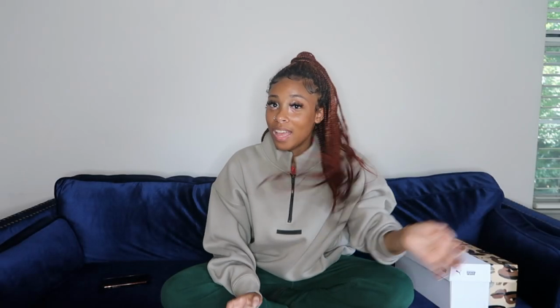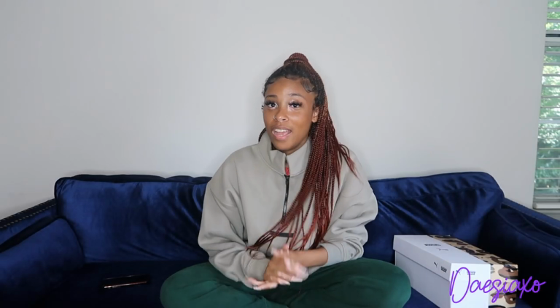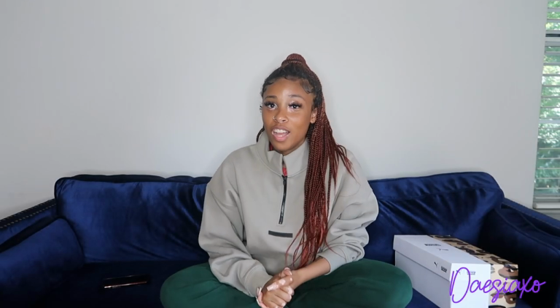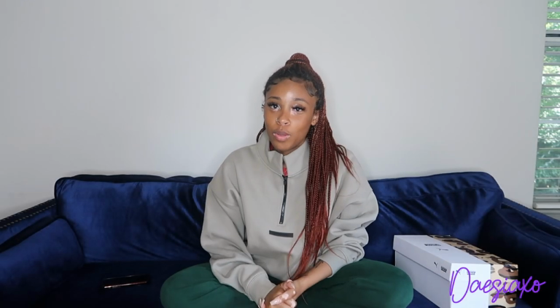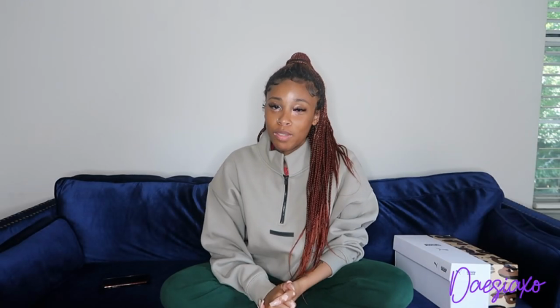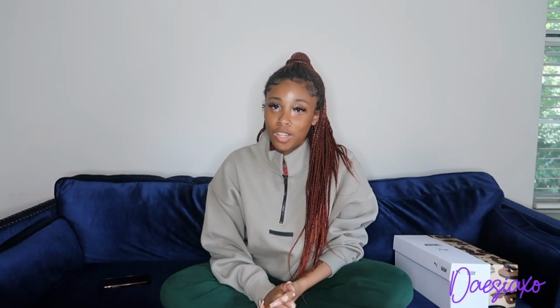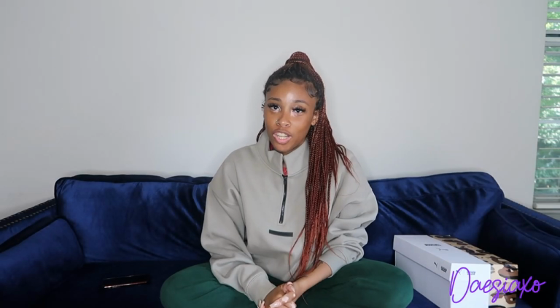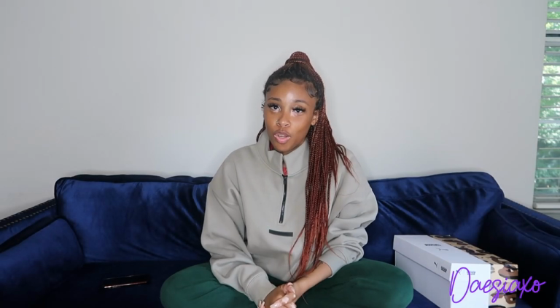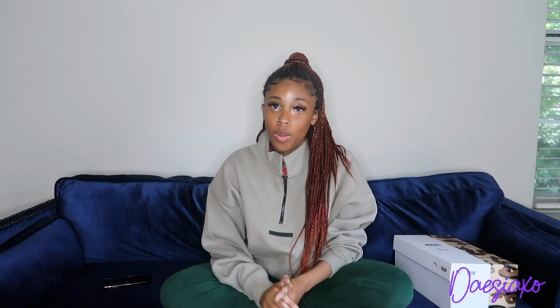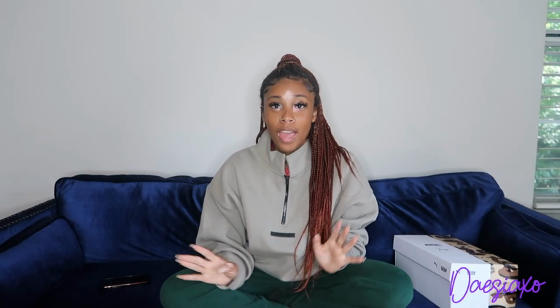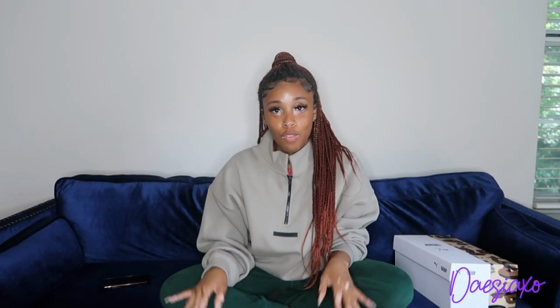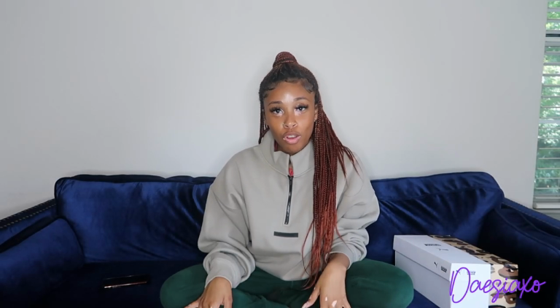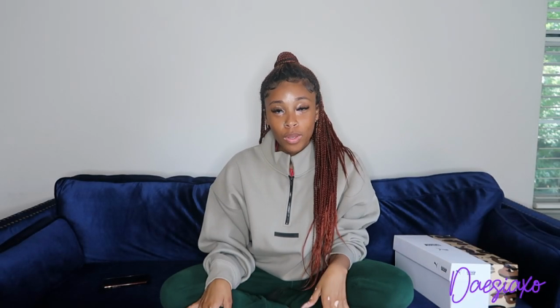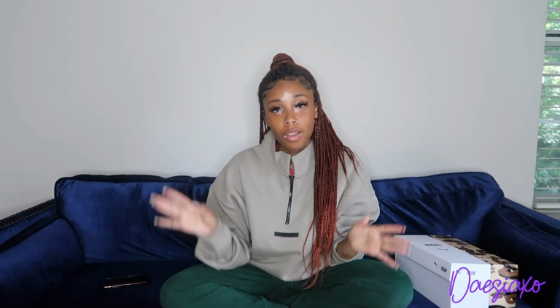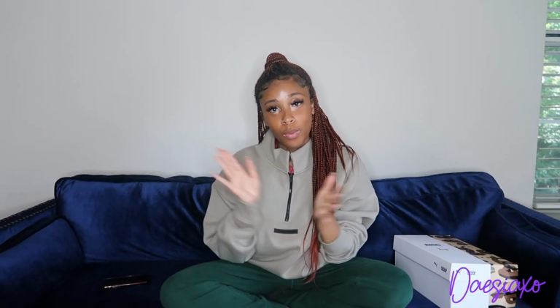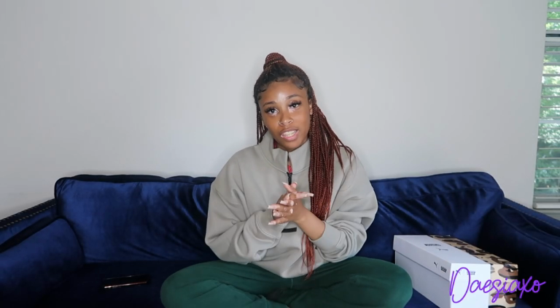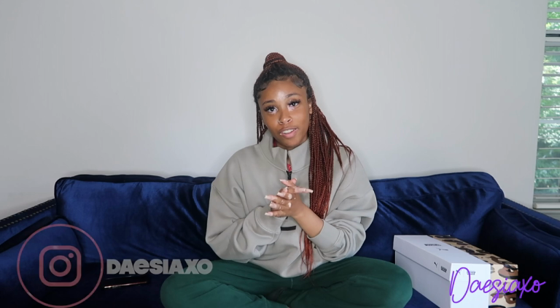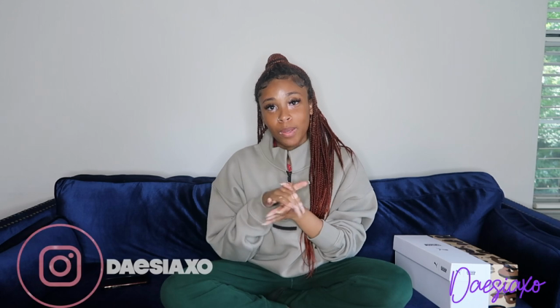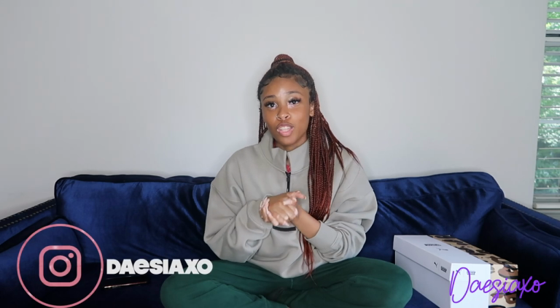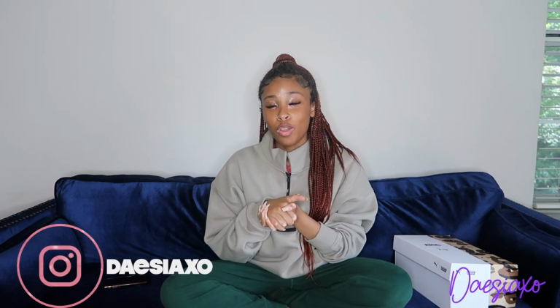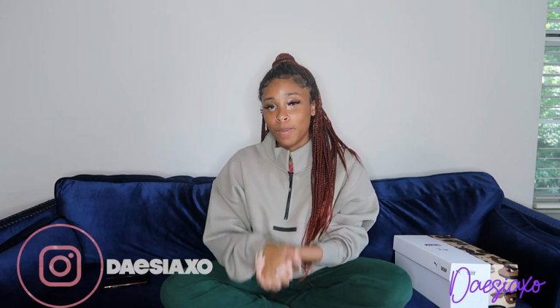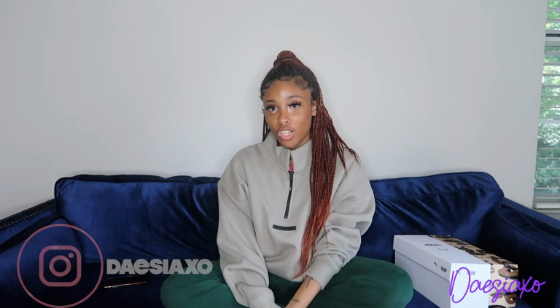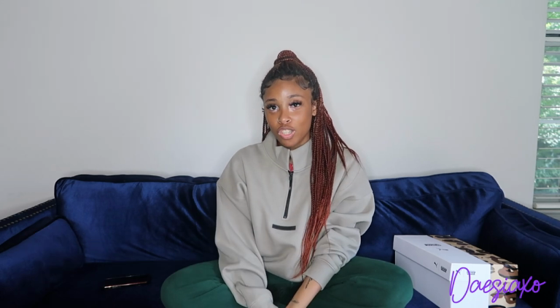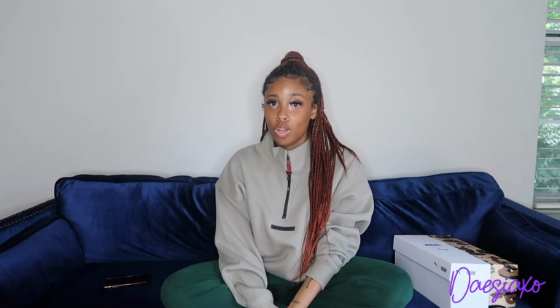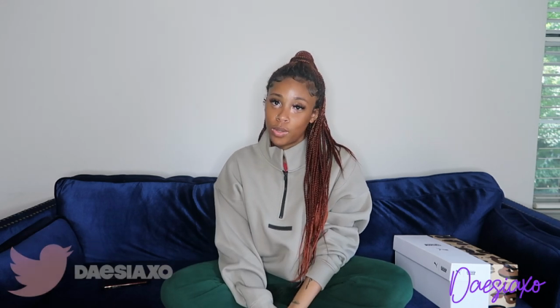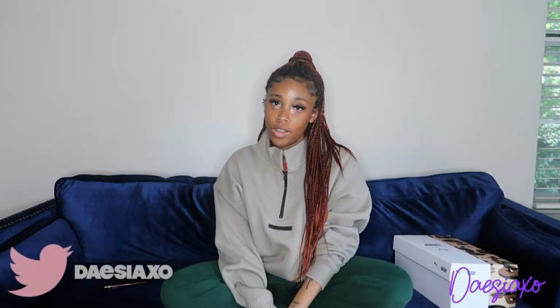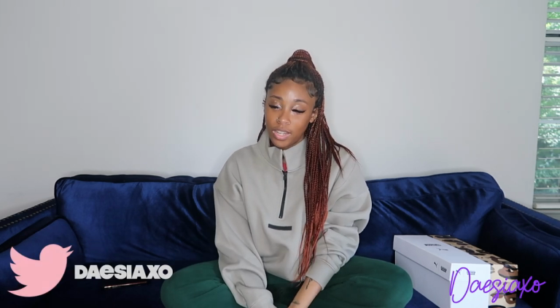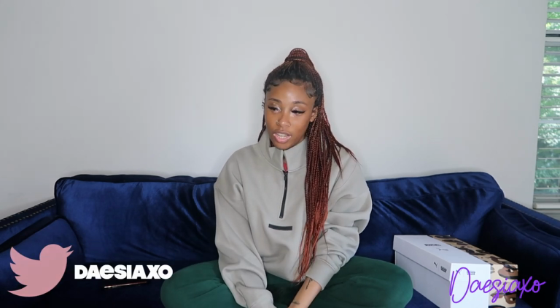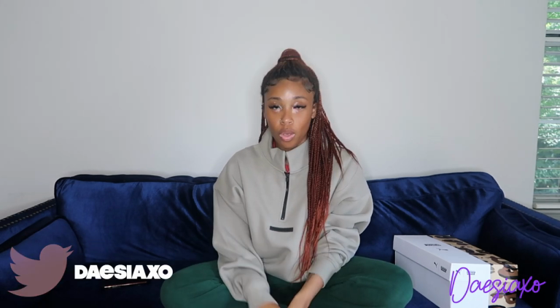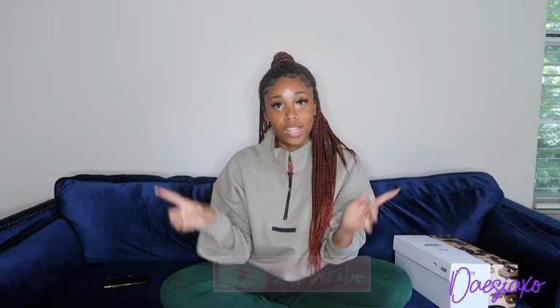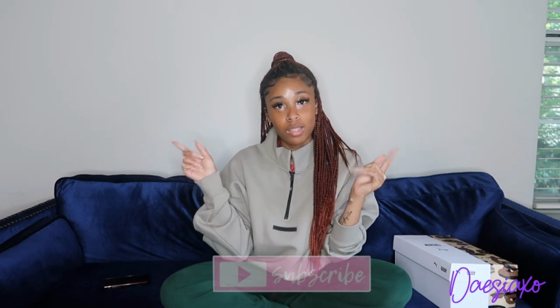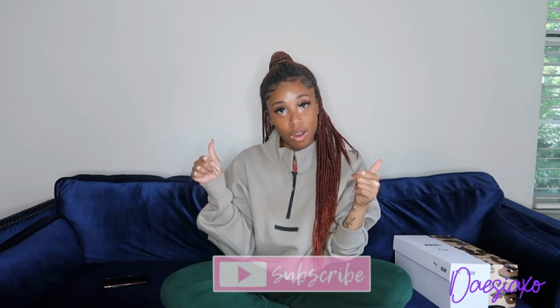Hey guys, welcome to my channel. If you are new here, I want to say follow me on Instagram, DejaXO, Twitter, DejaXO, and subscribe.